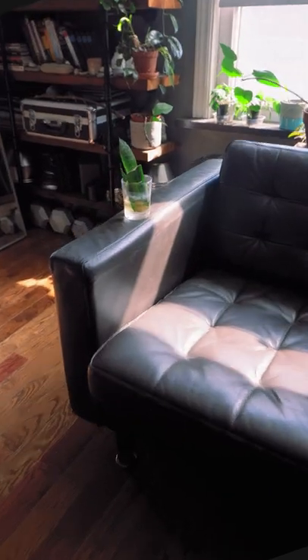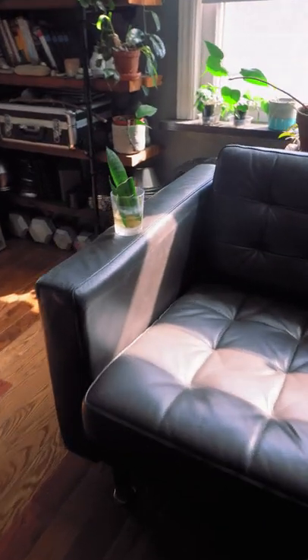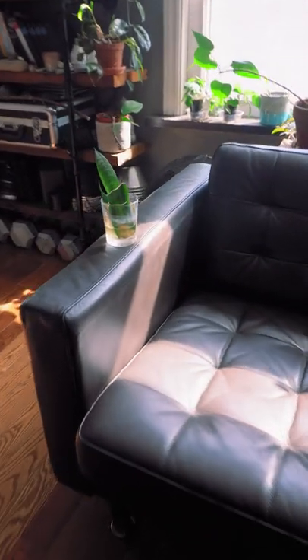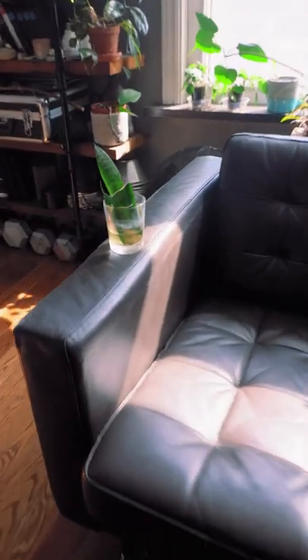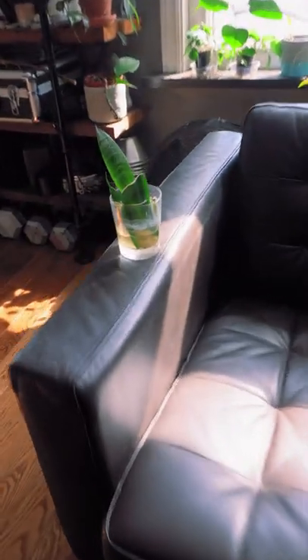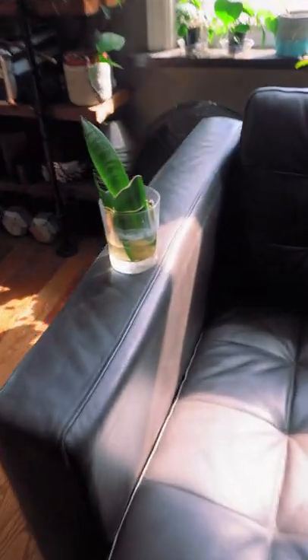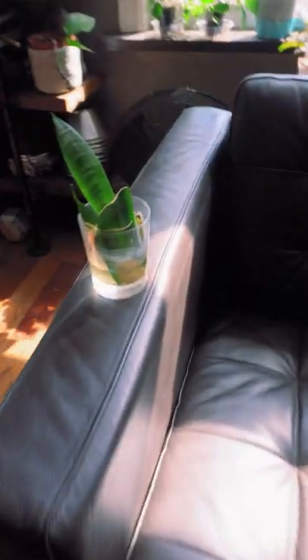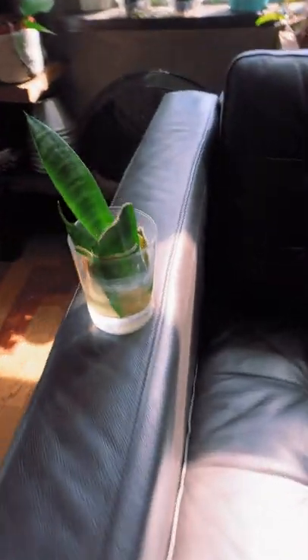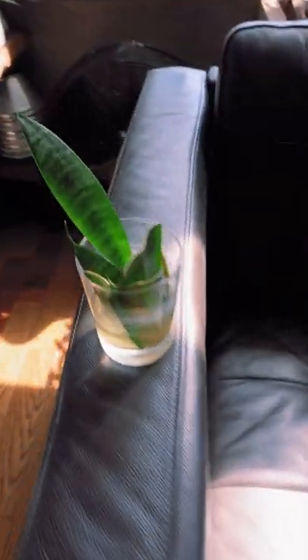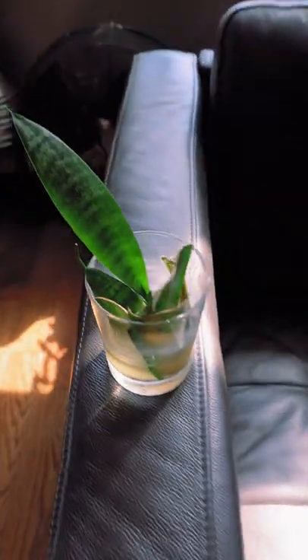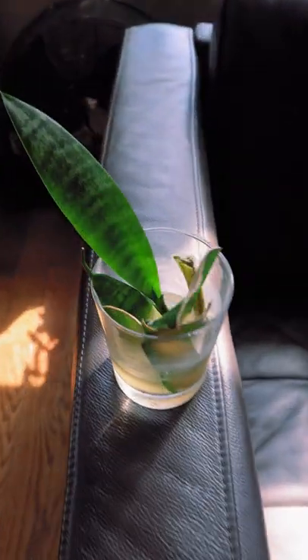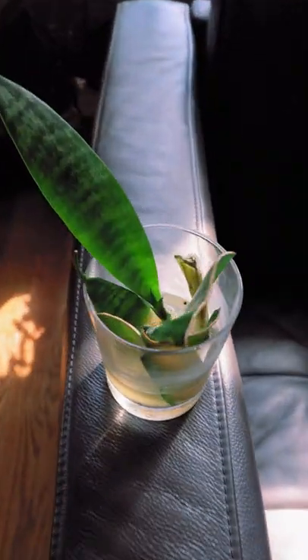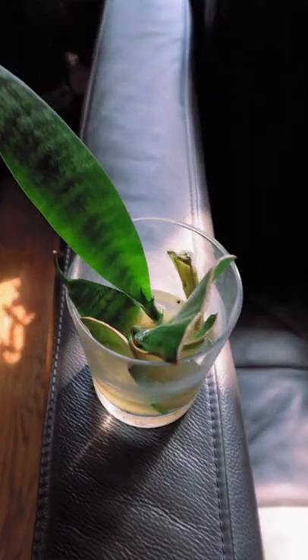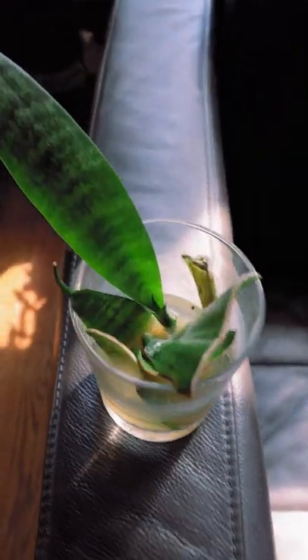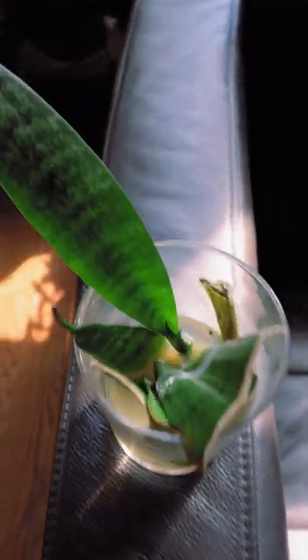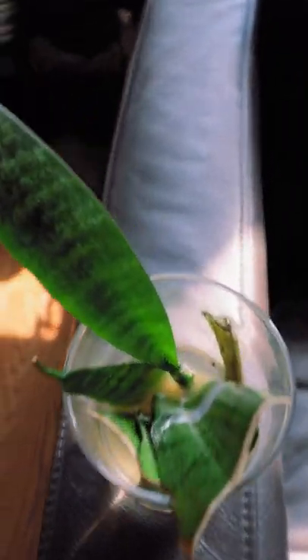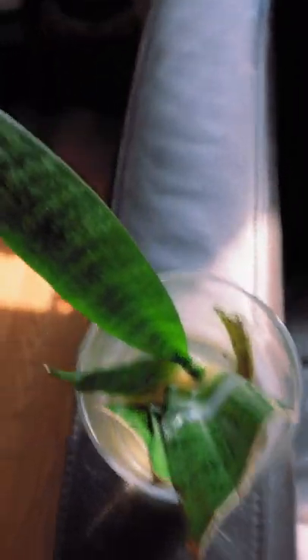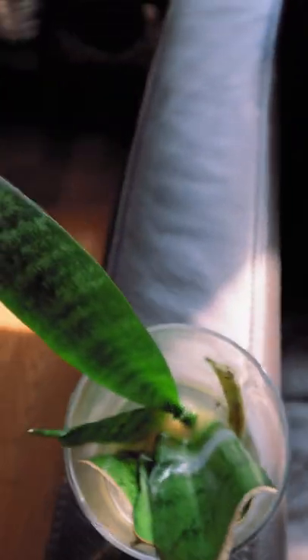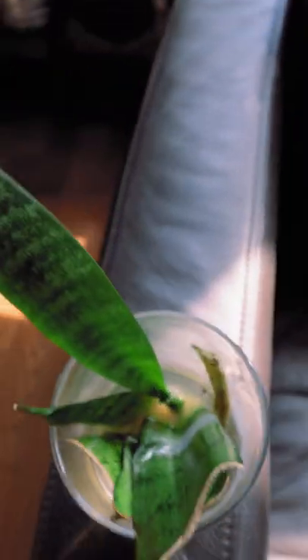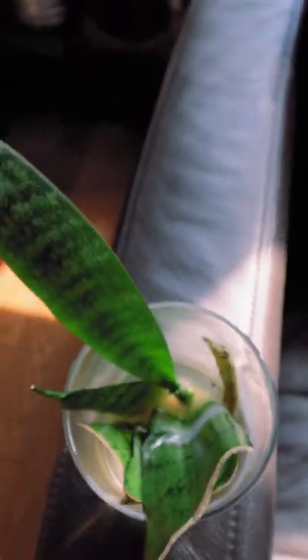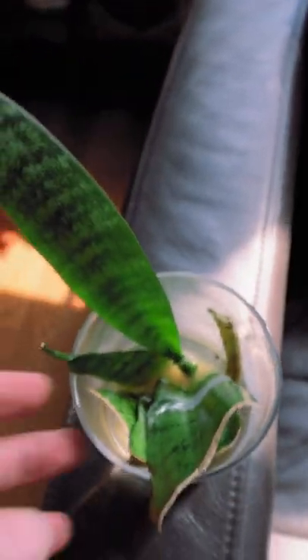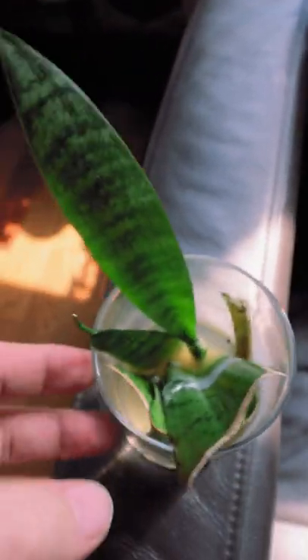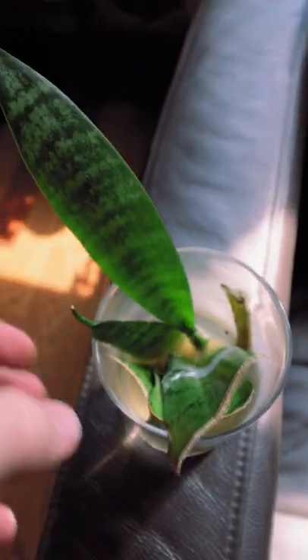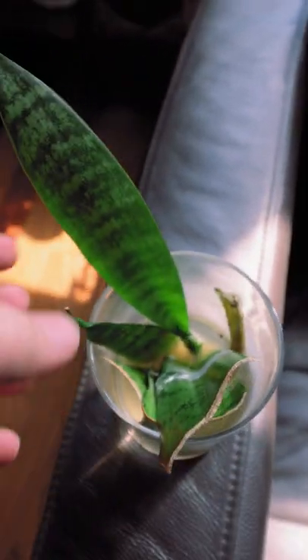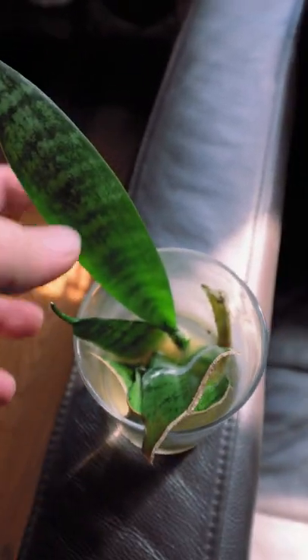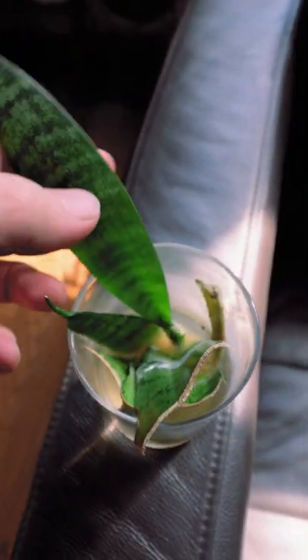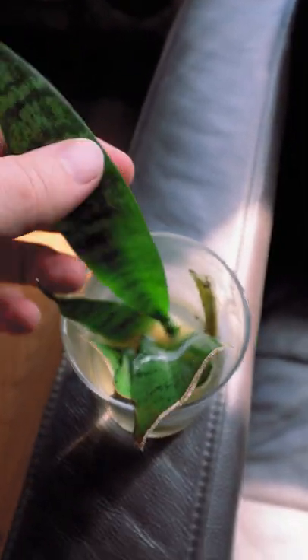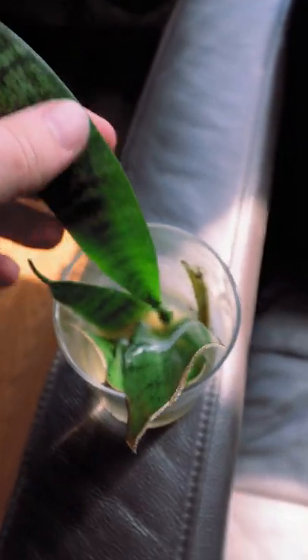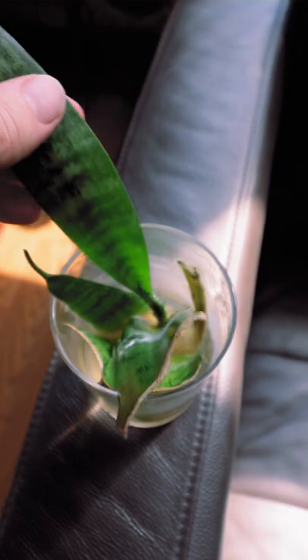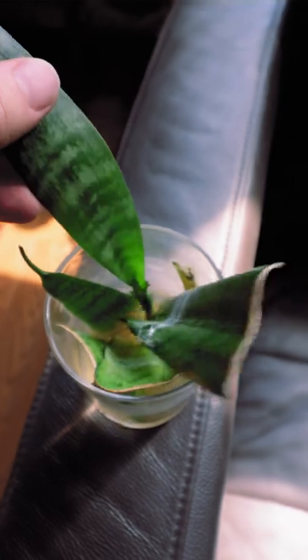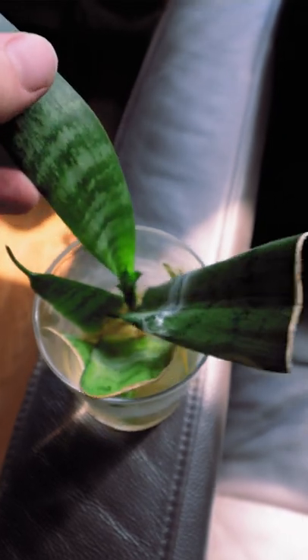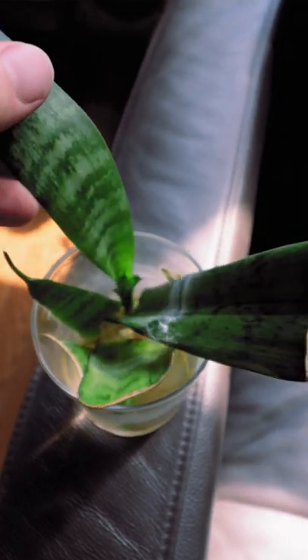Check it out — the Sansevieria cuttings have rooted! How exciting is that?